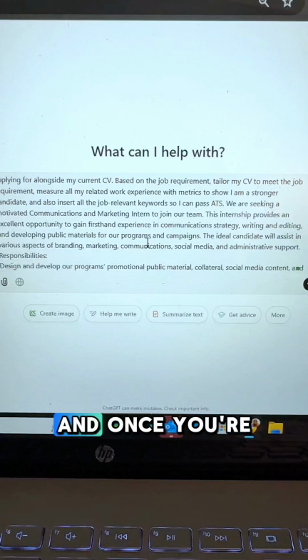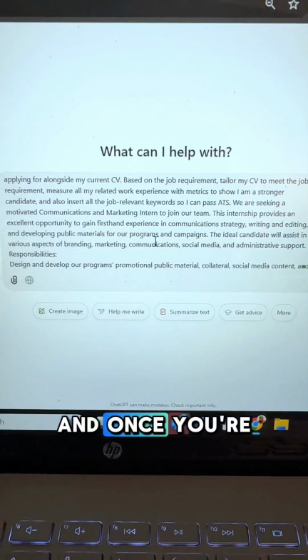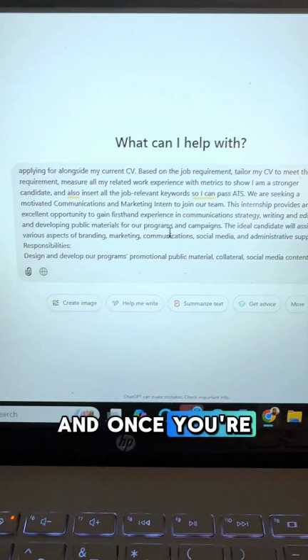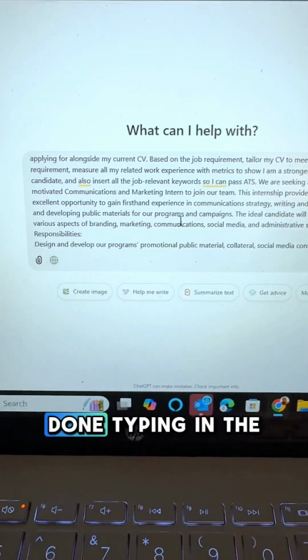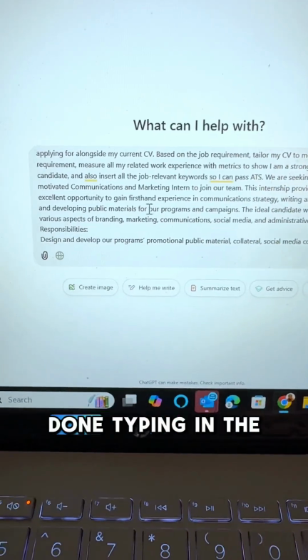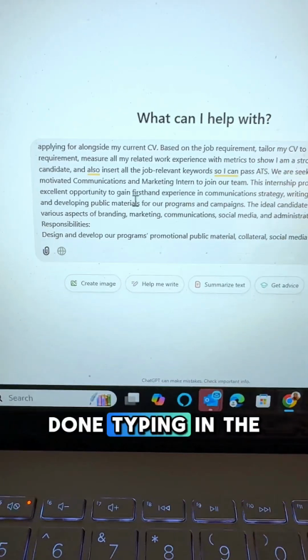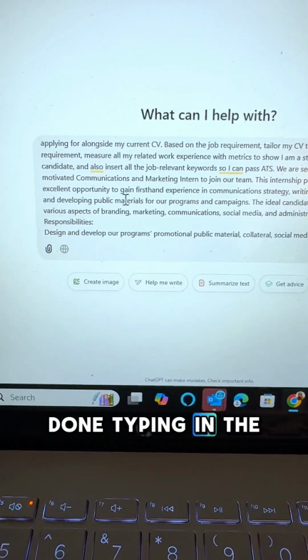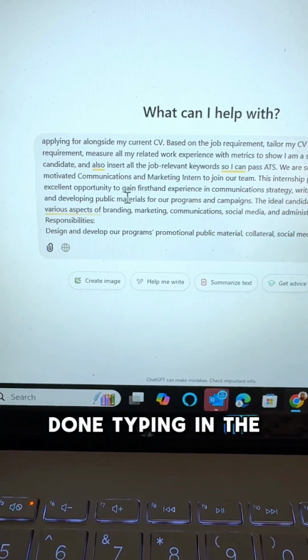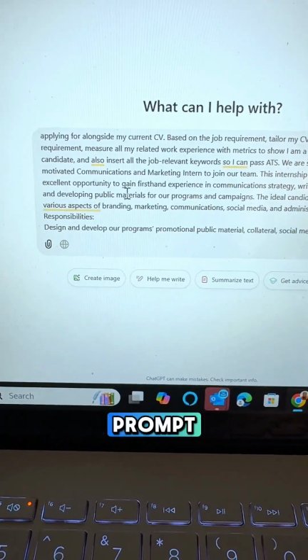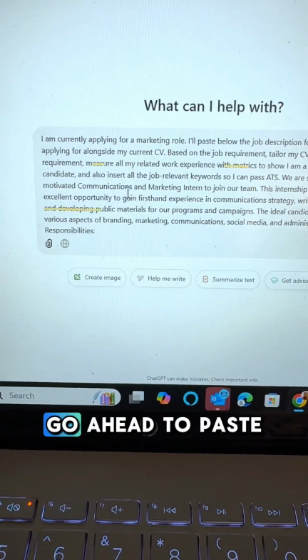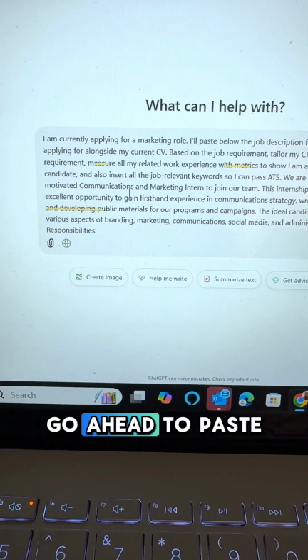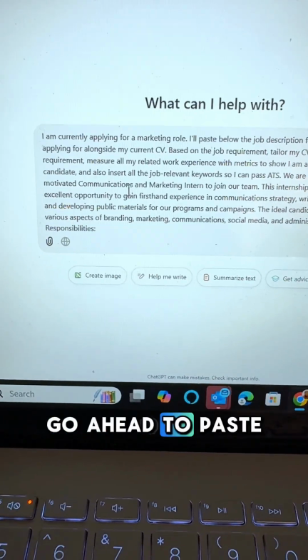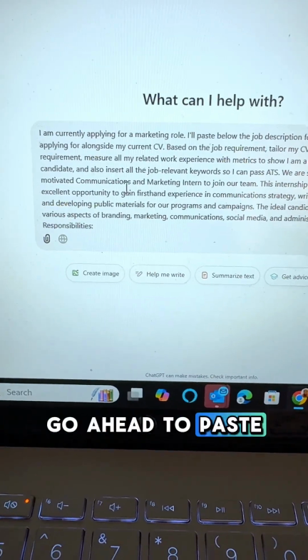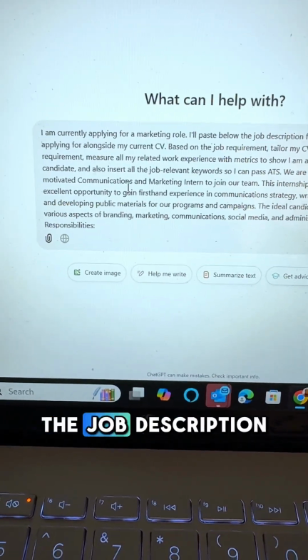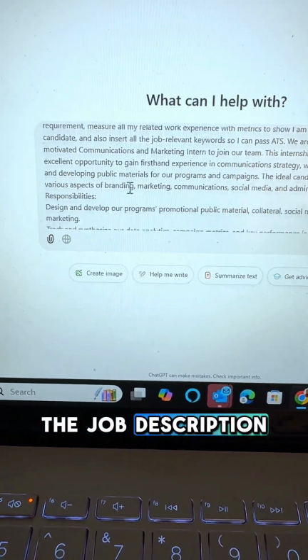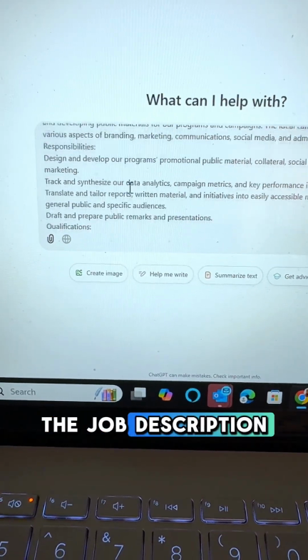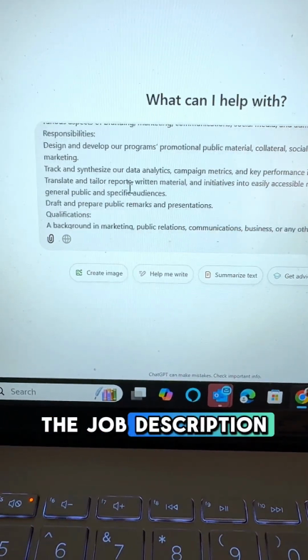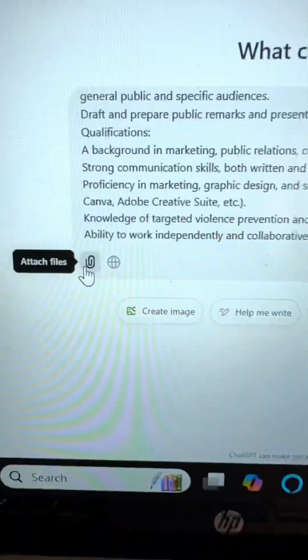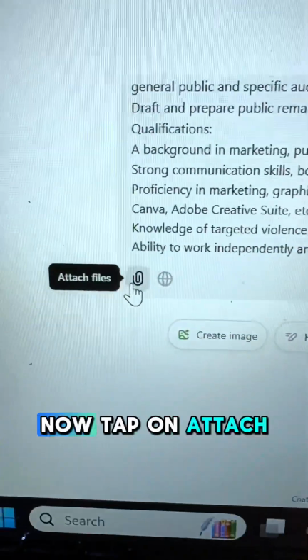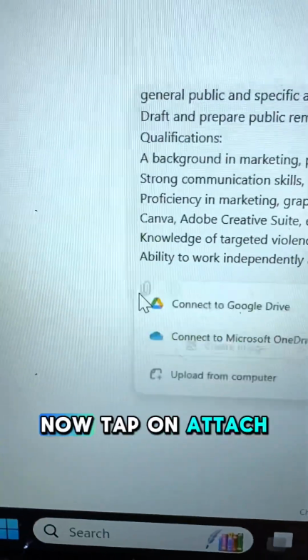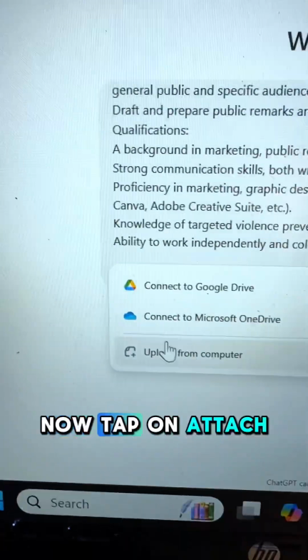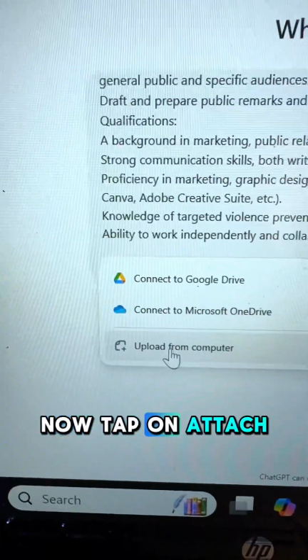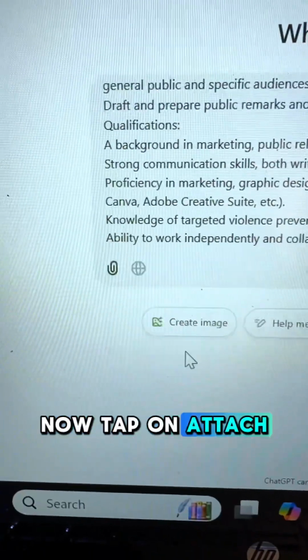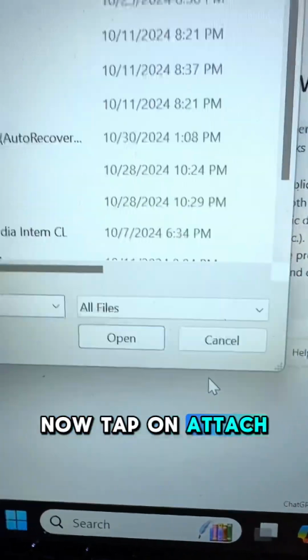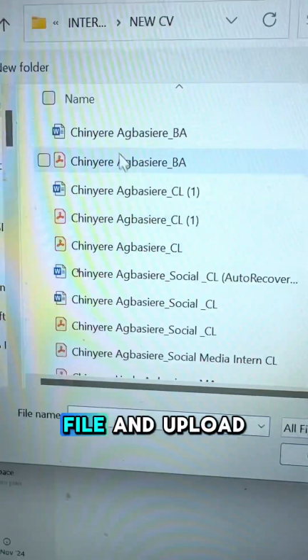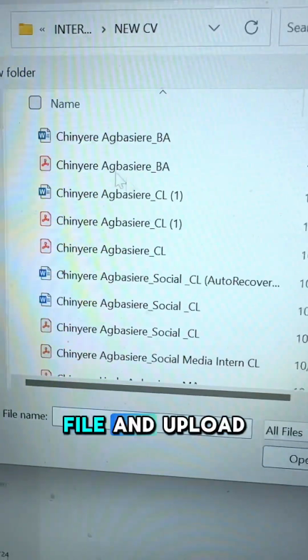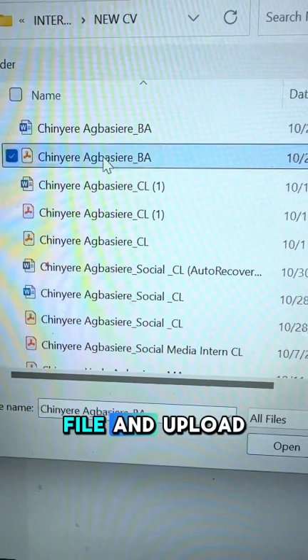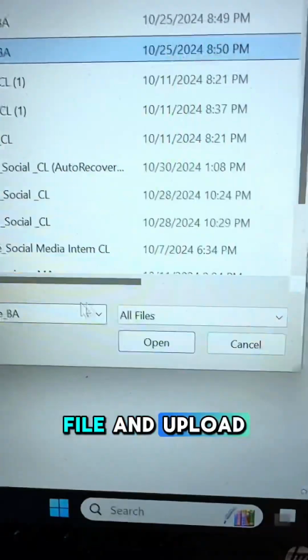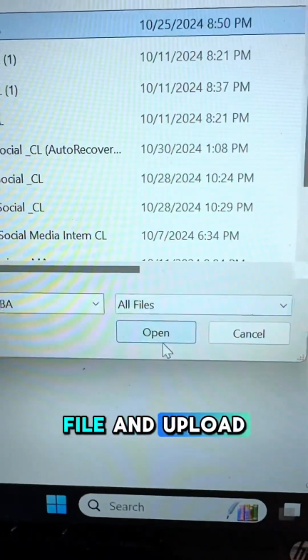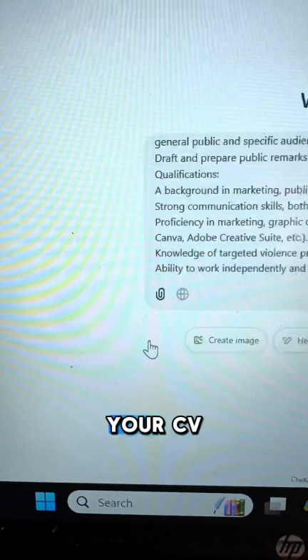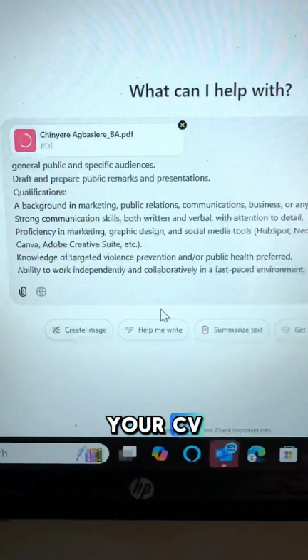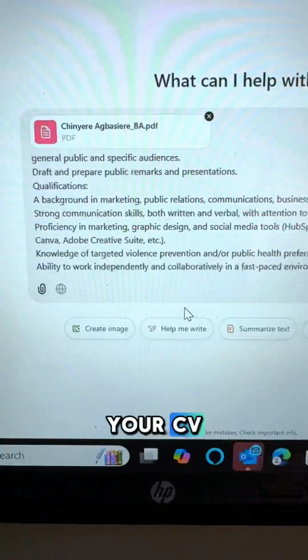Once you're done typing in the prompt, go ahead and paste the job description. Then tap on attach file and upload your CV.